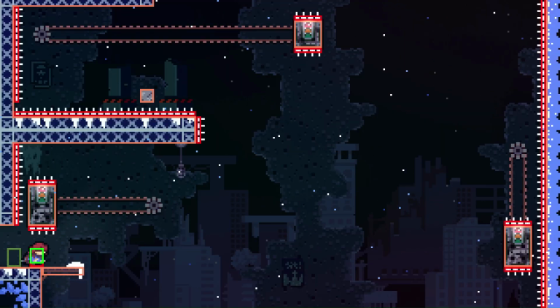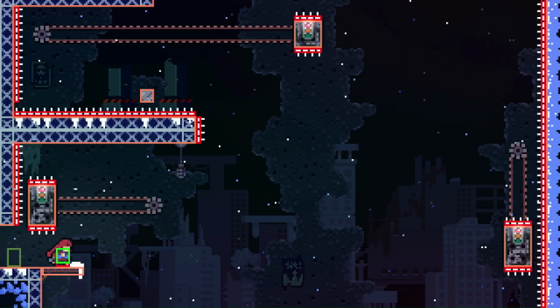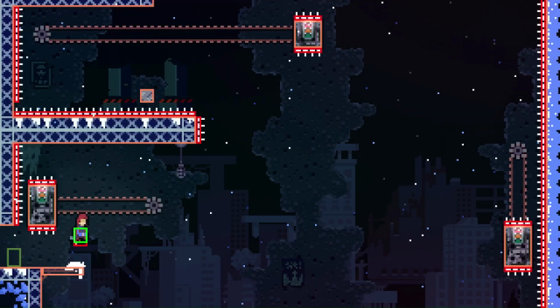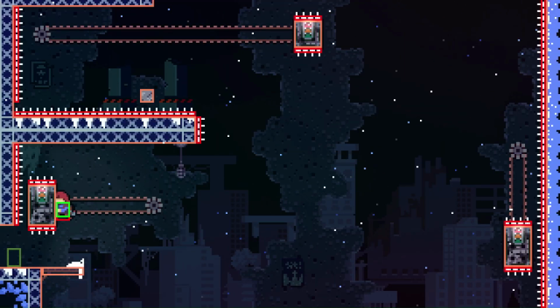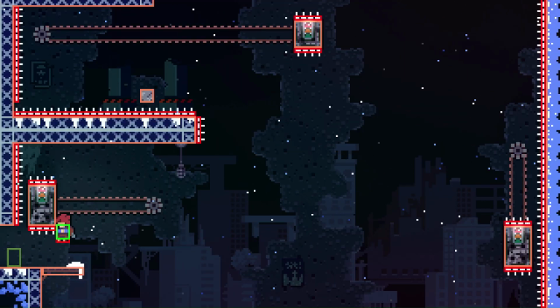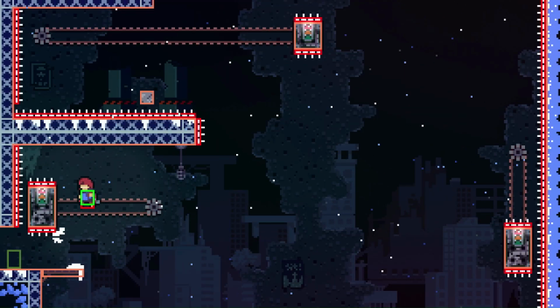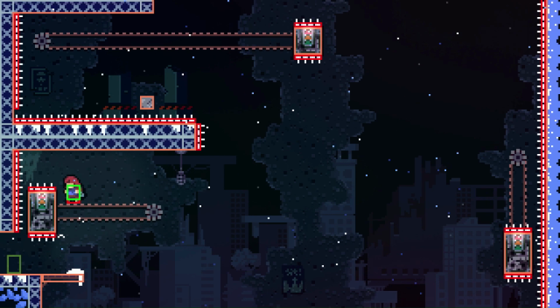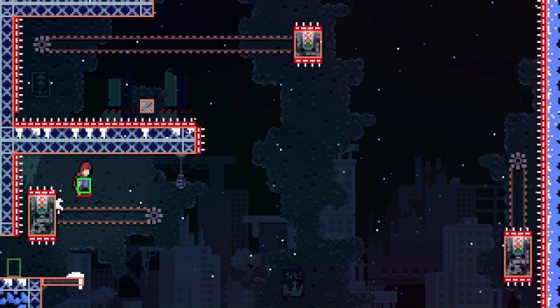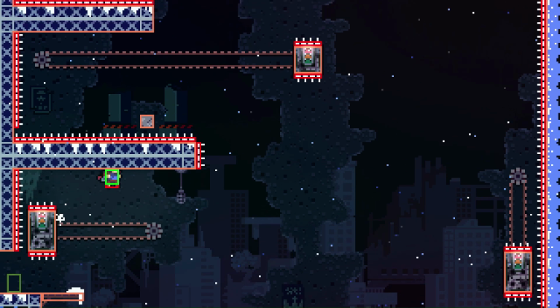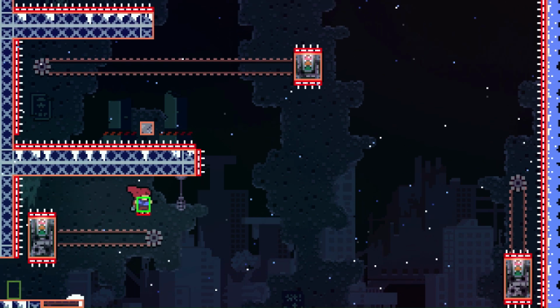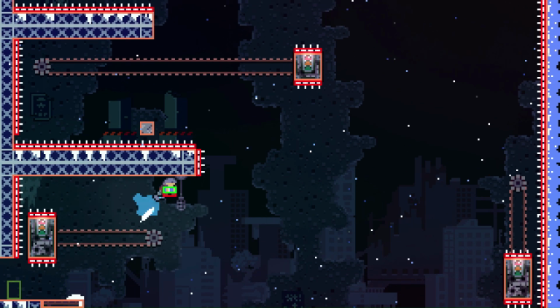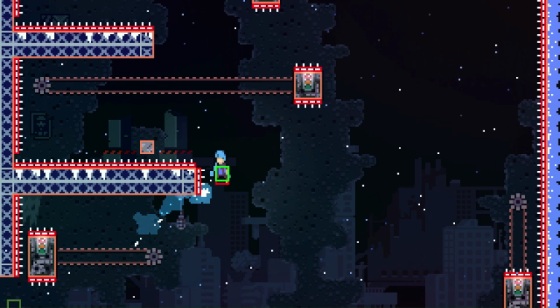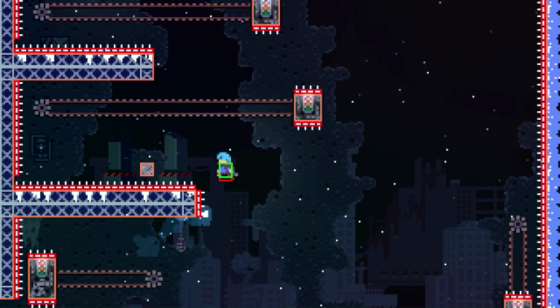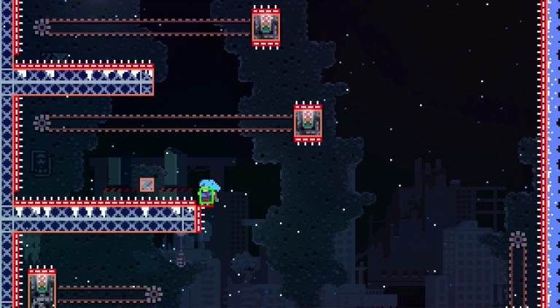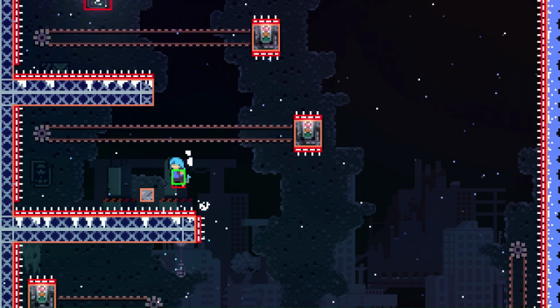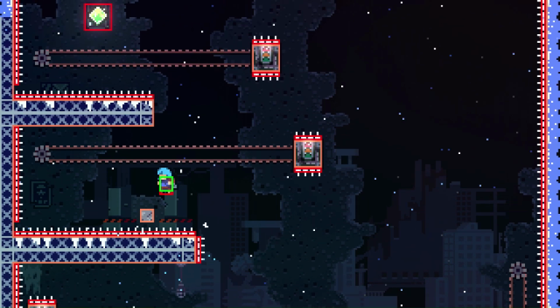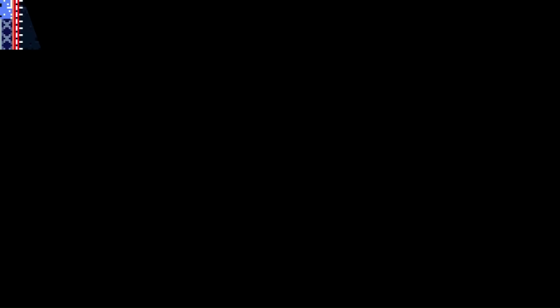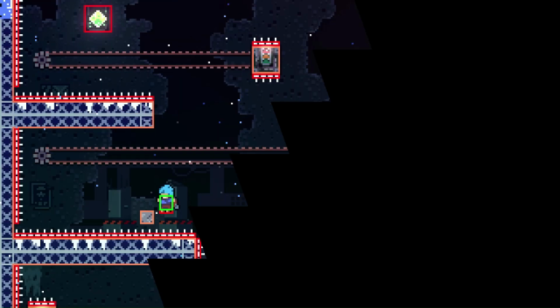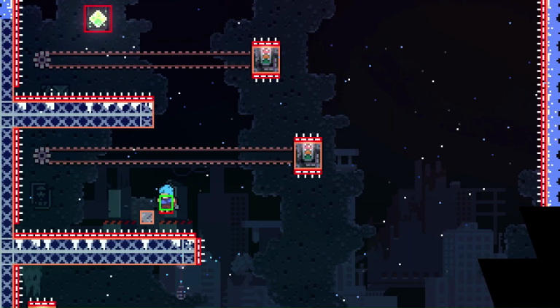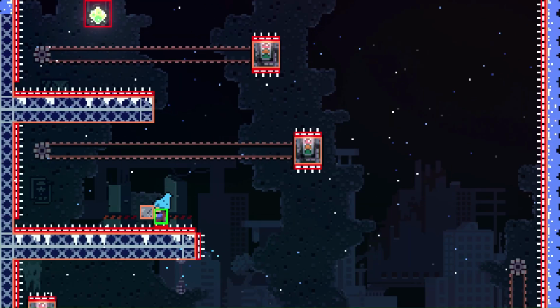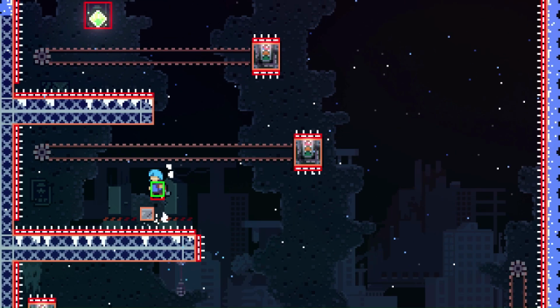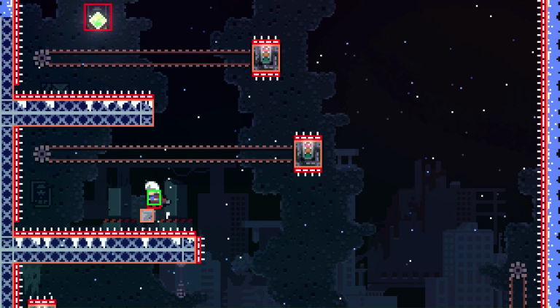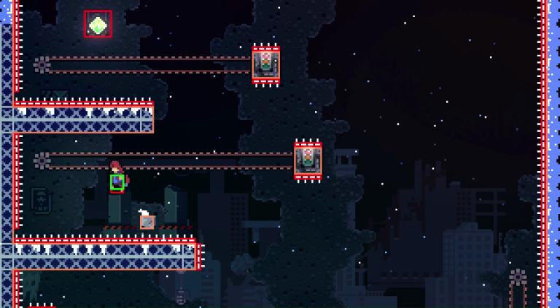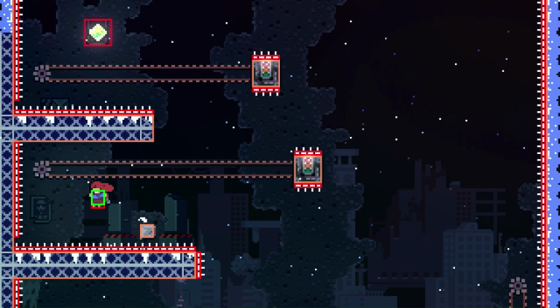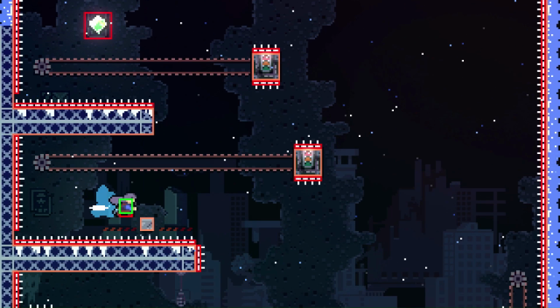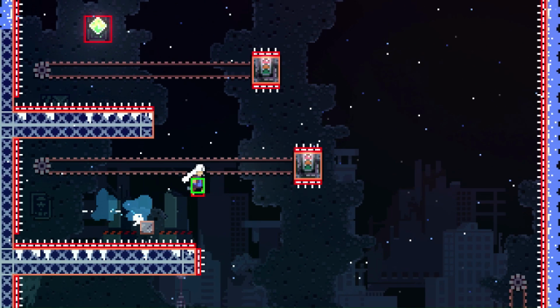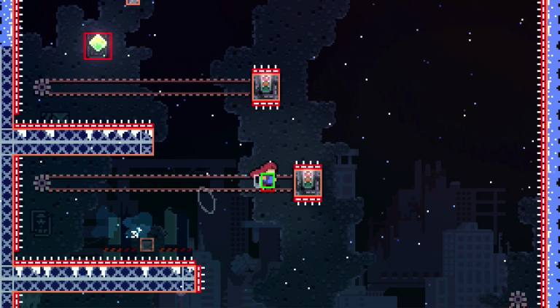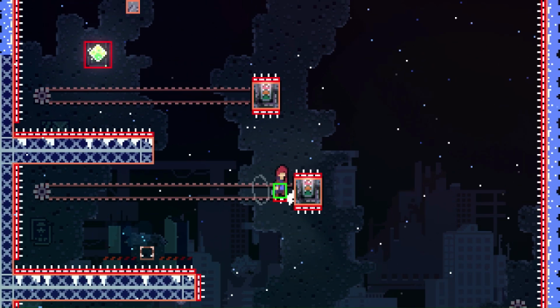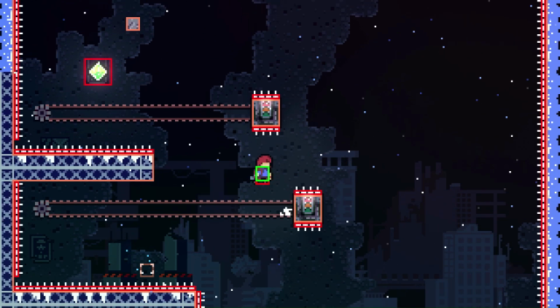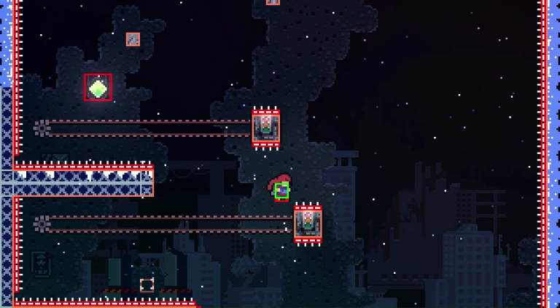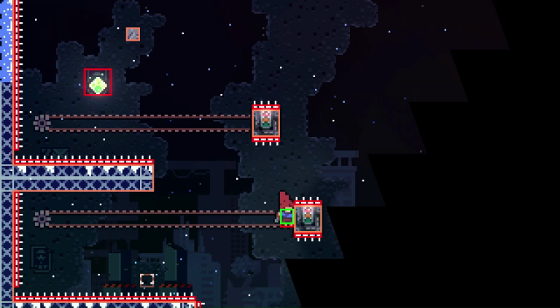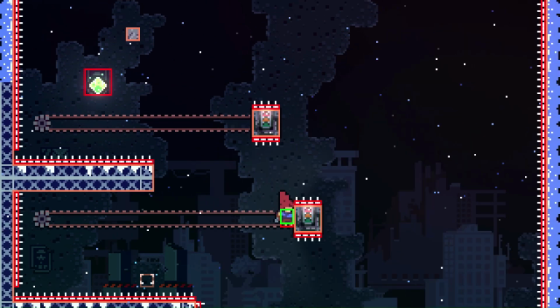I was also able to remove a Zipper and Dash Crystal from the last screen of 1B by supering off this block of wallbent.